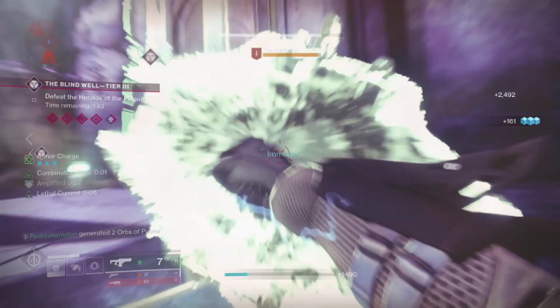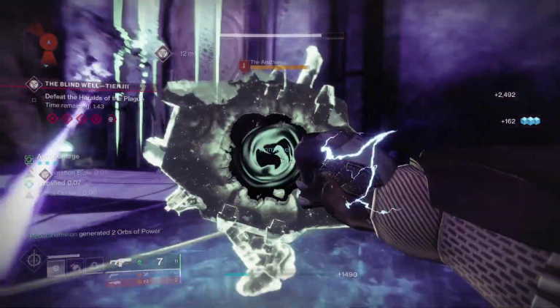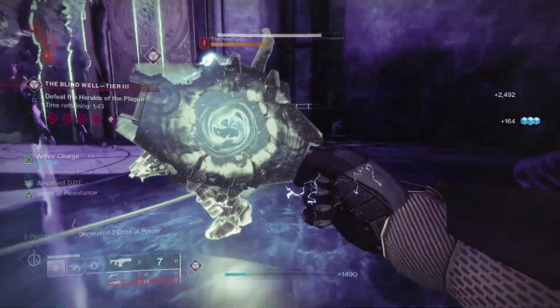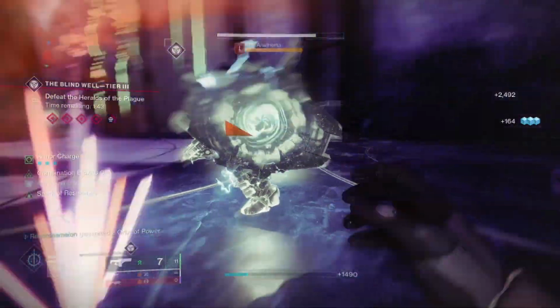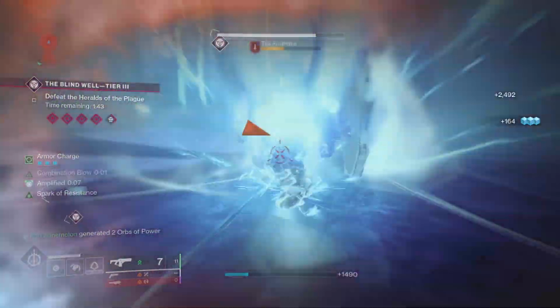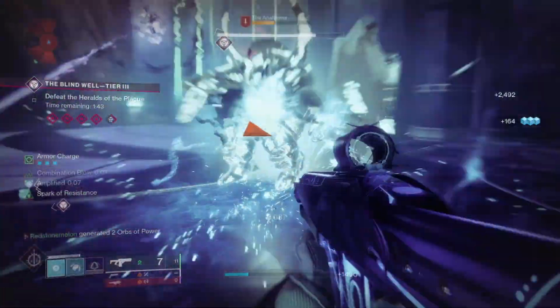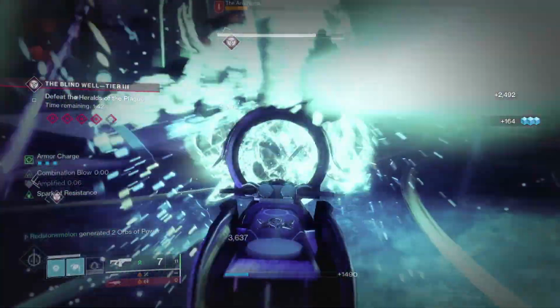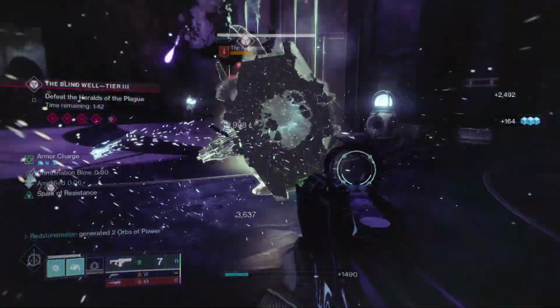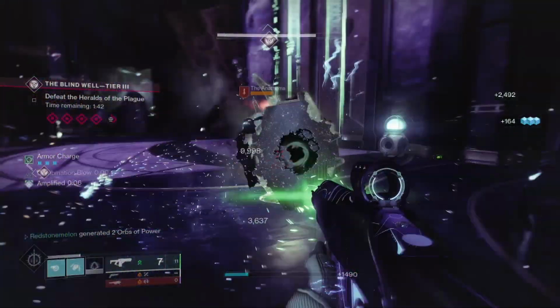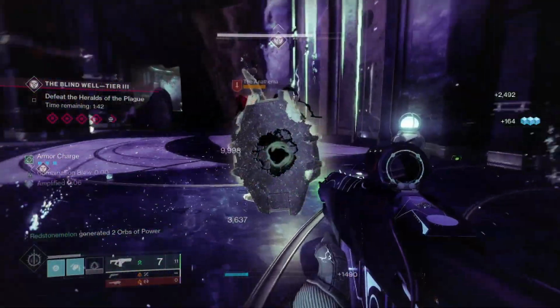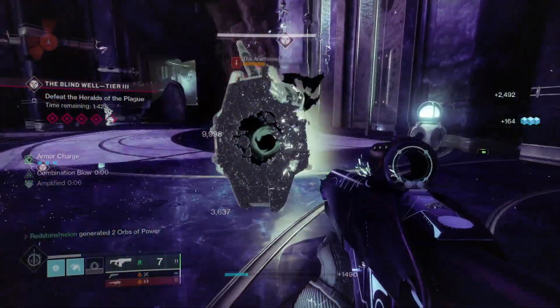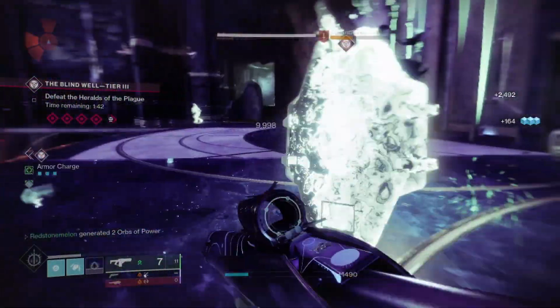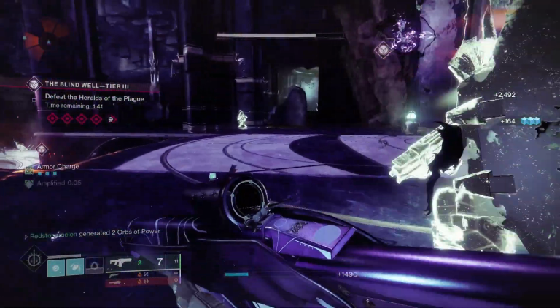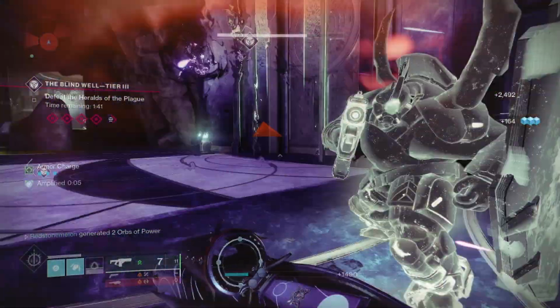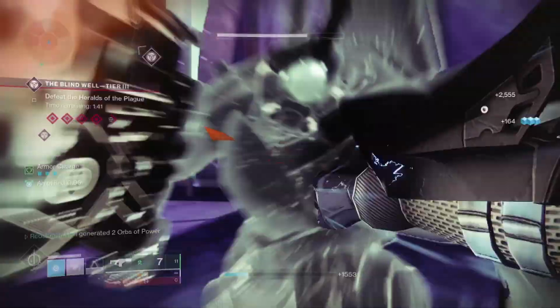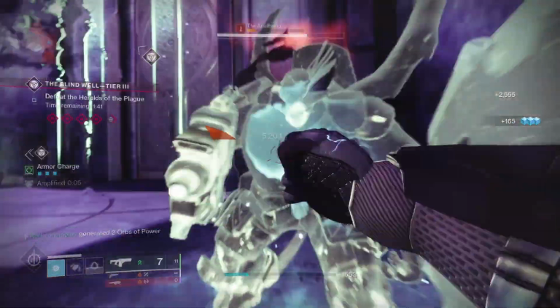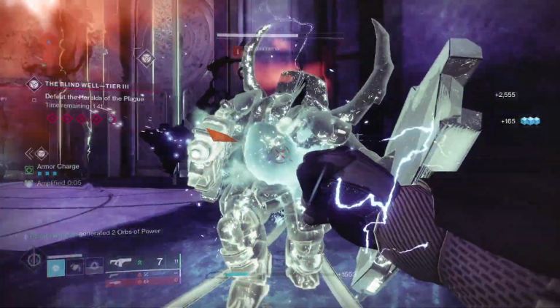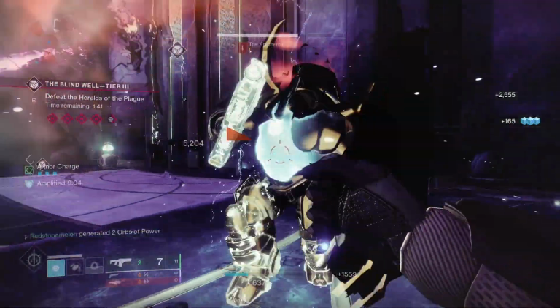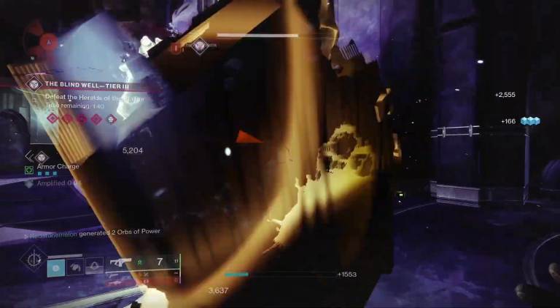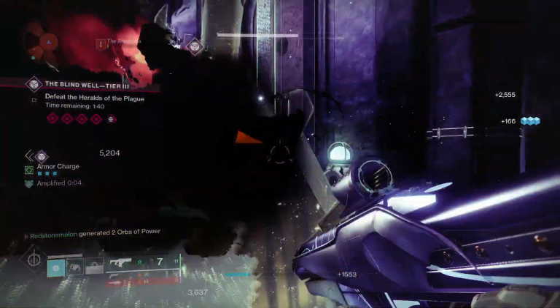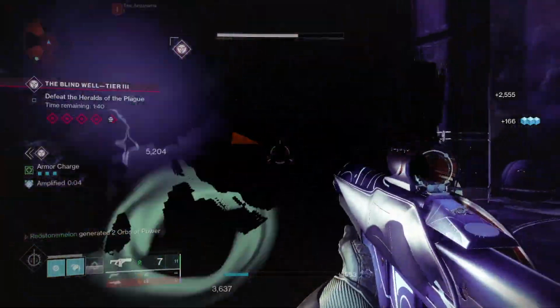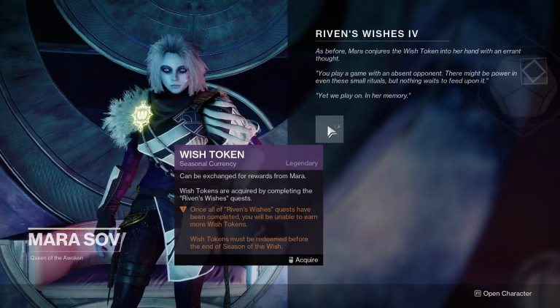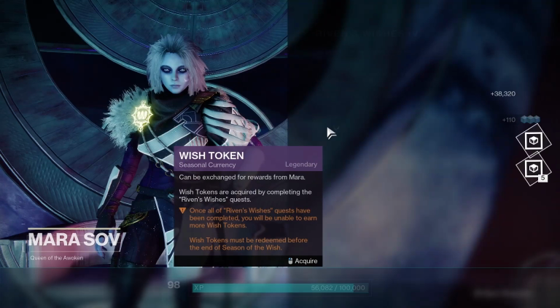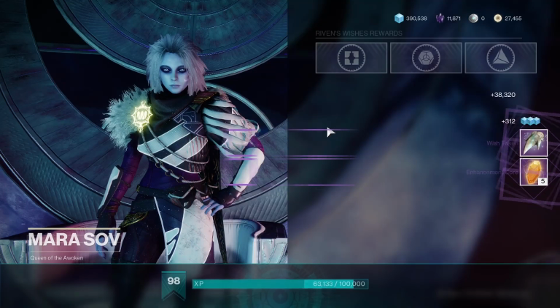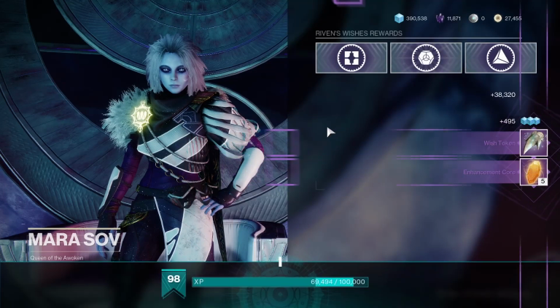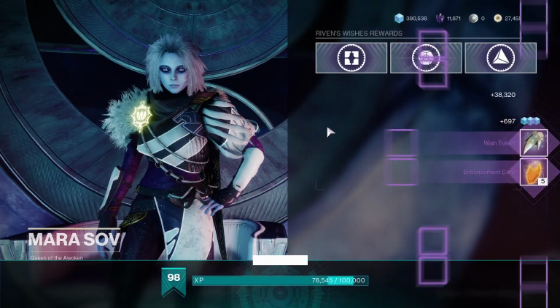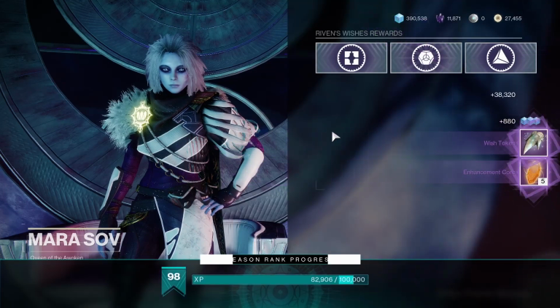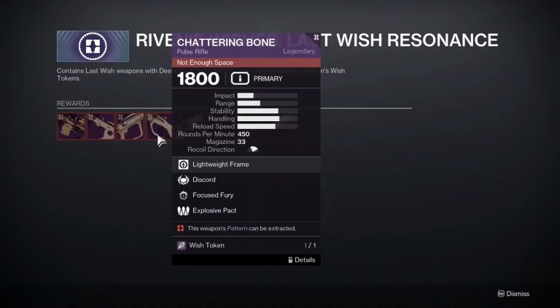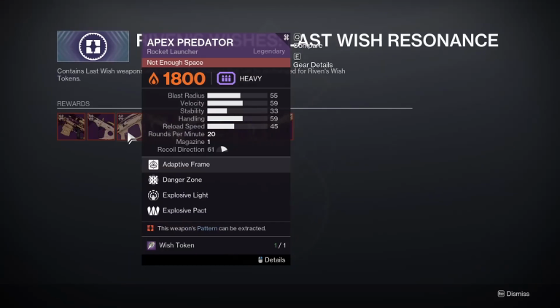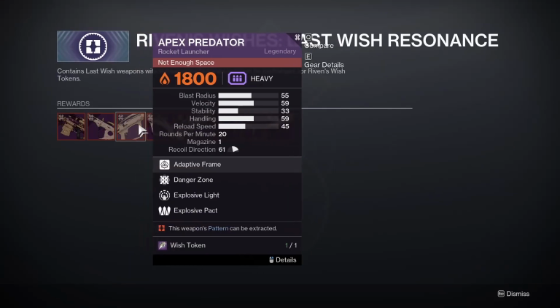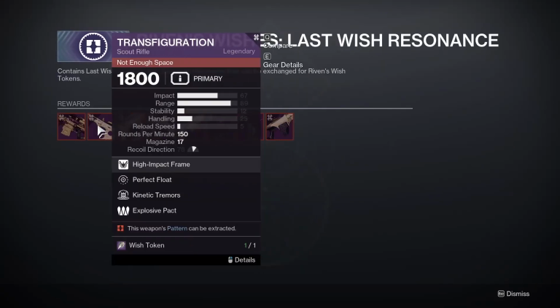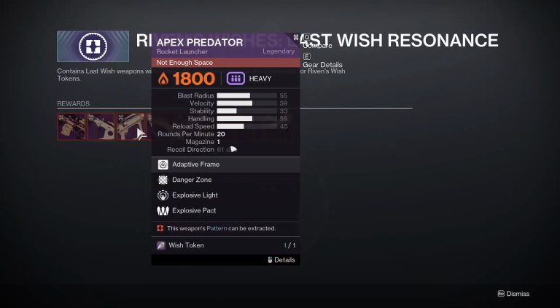The structure of the quest is the same as the previous three weeks: complete an objective, pick up your wish token, and choose your reward.